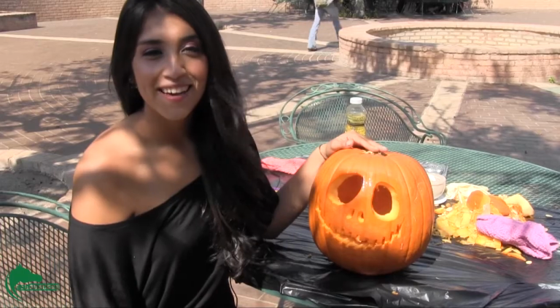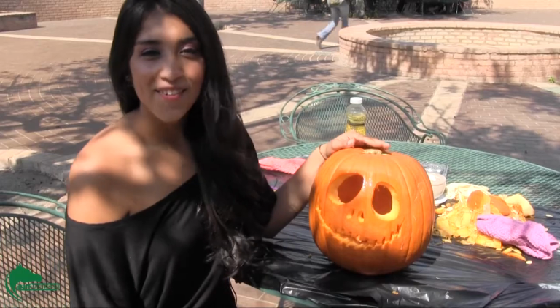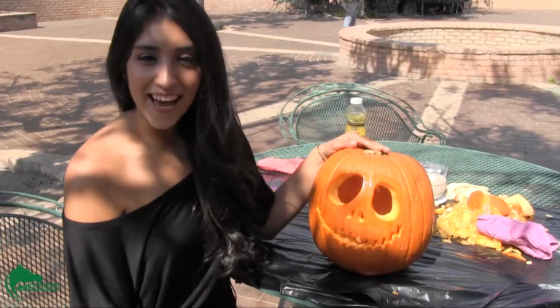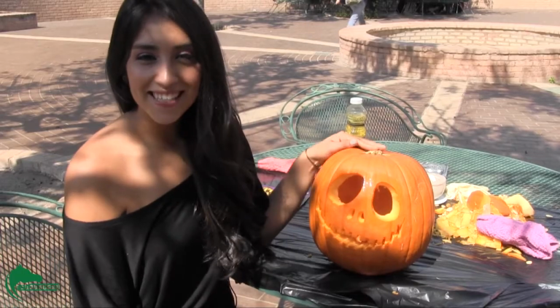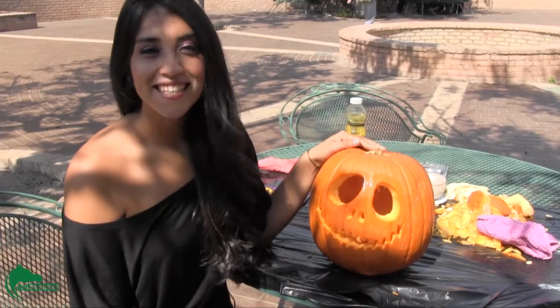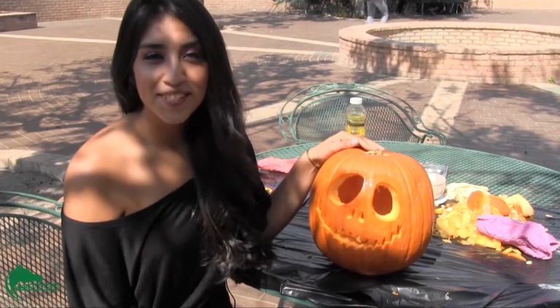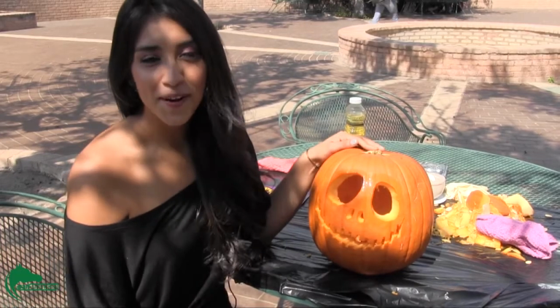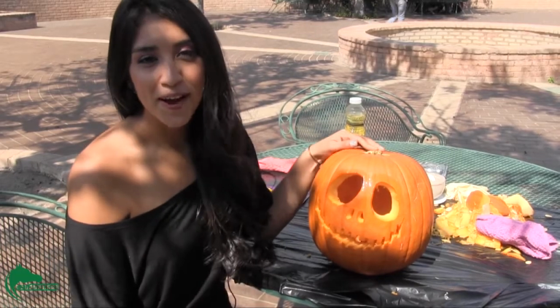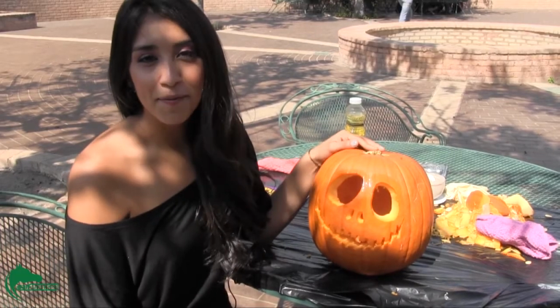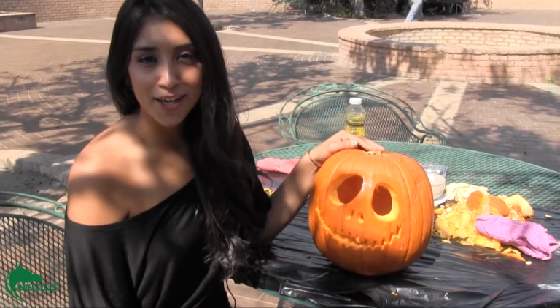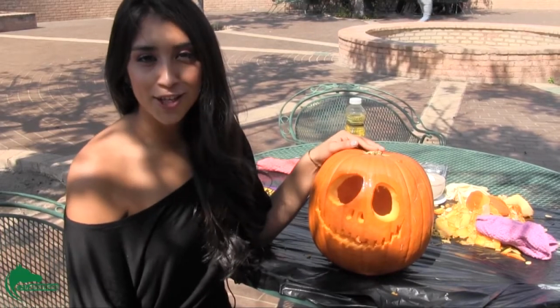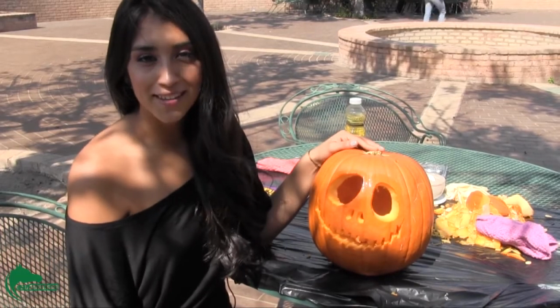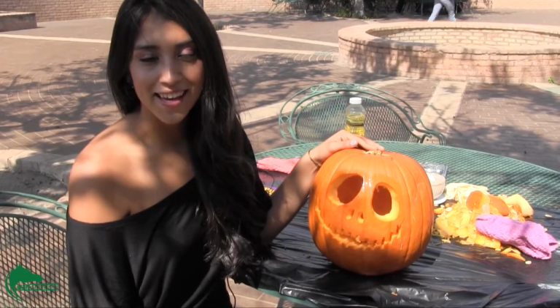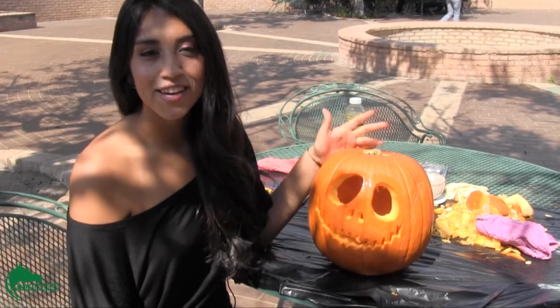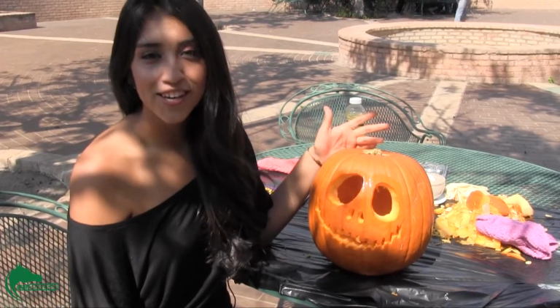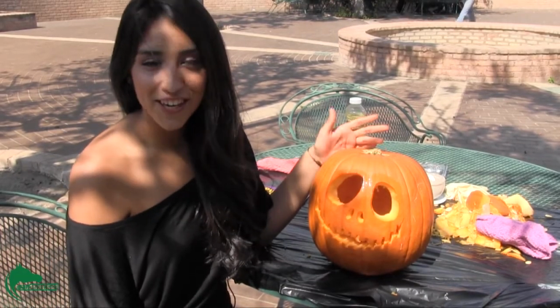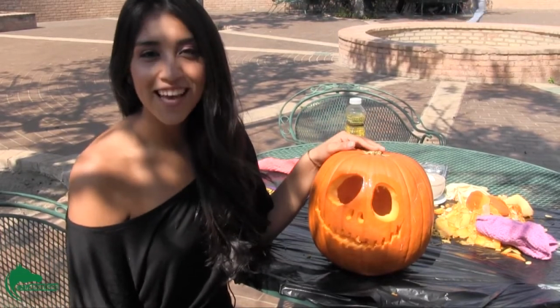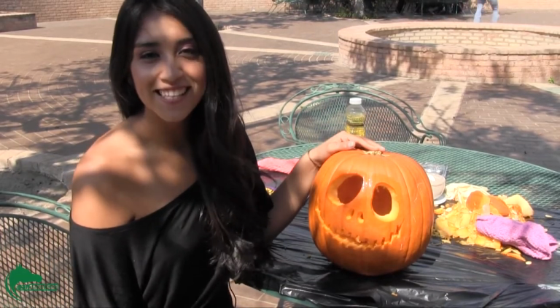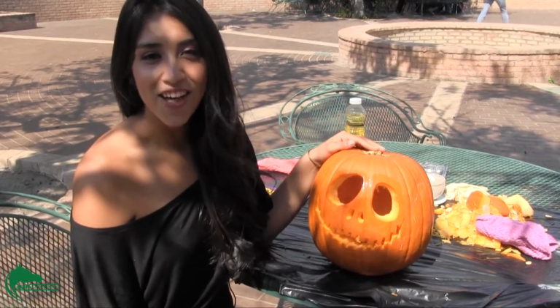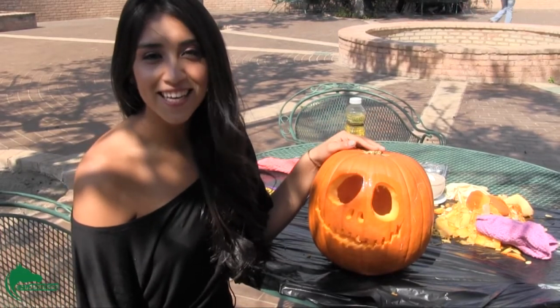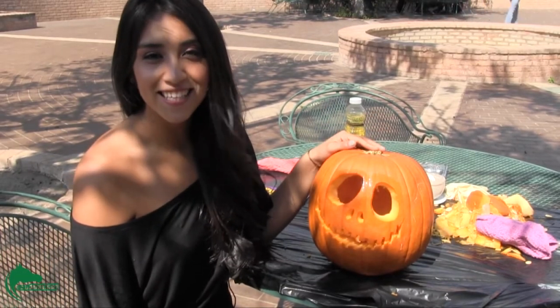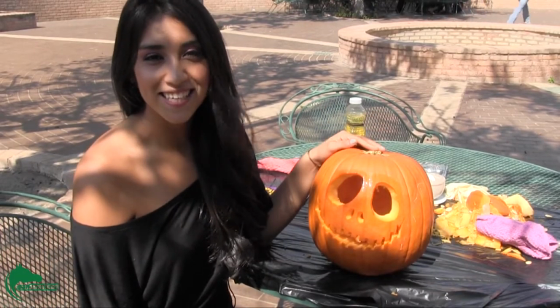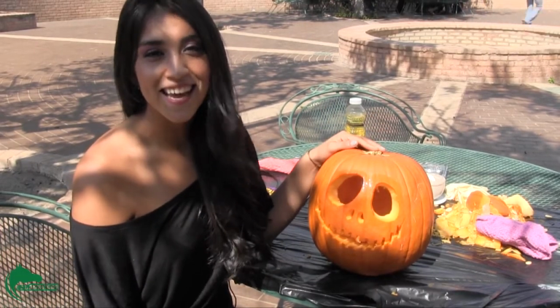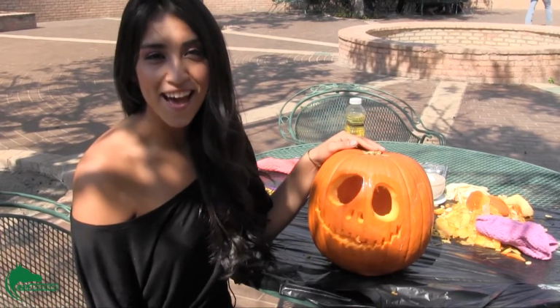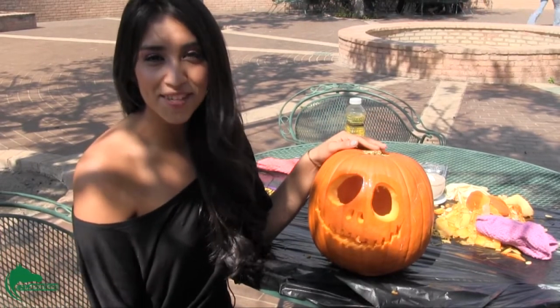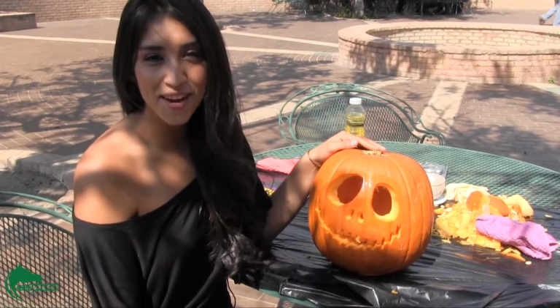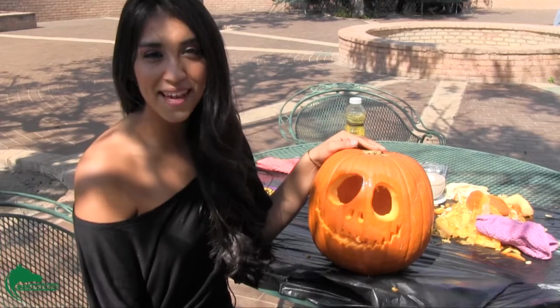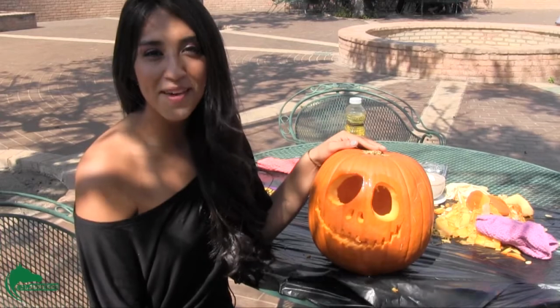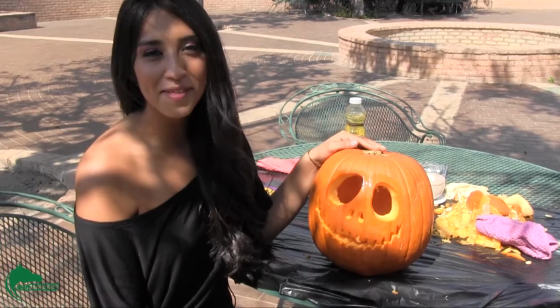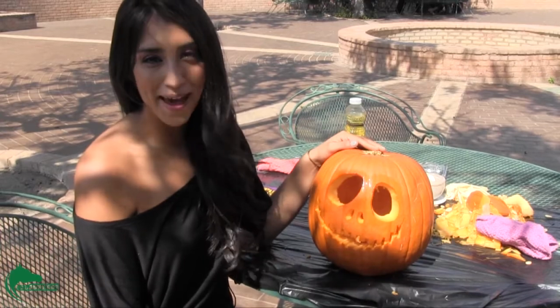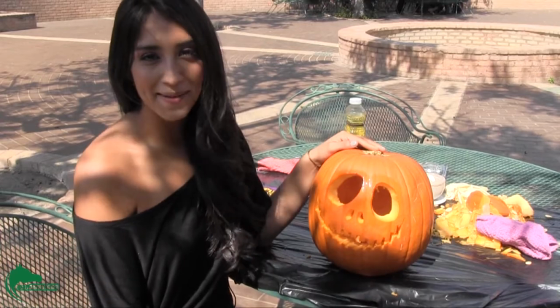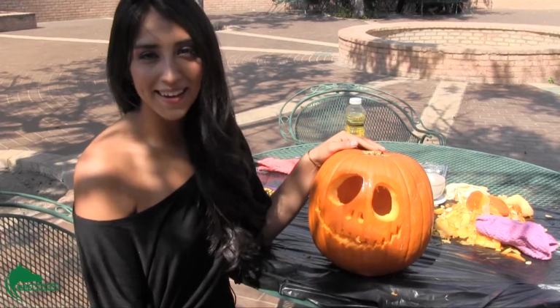Well, guys, this is what your final product should look like. Good luck this holiday season. I'm Victoria Aviela for the Pan American.